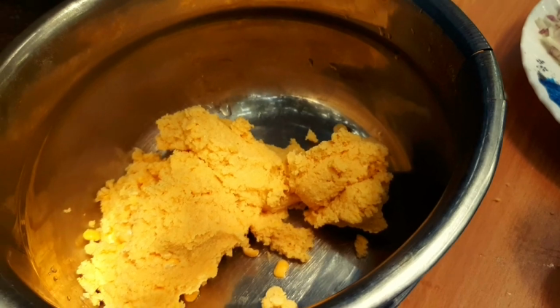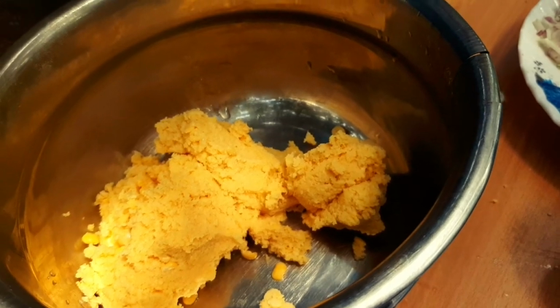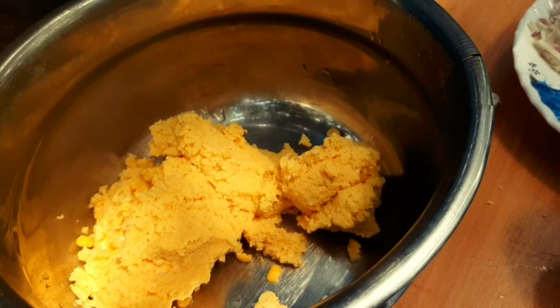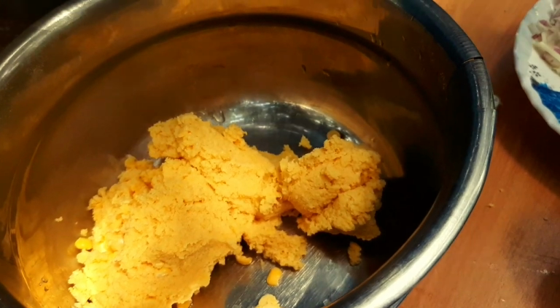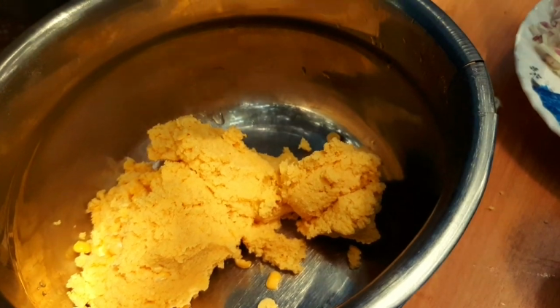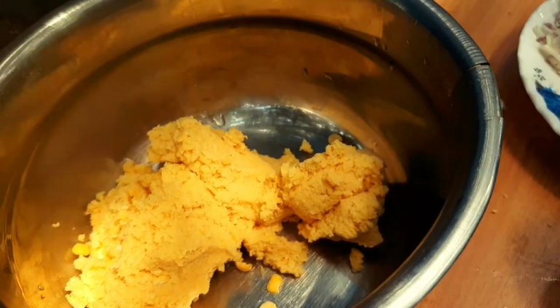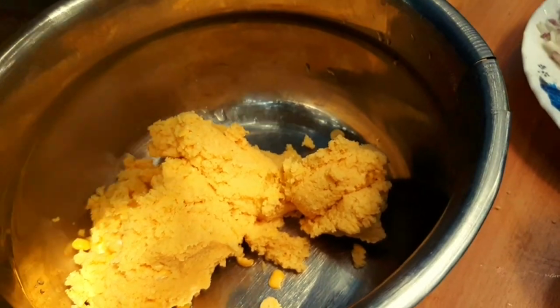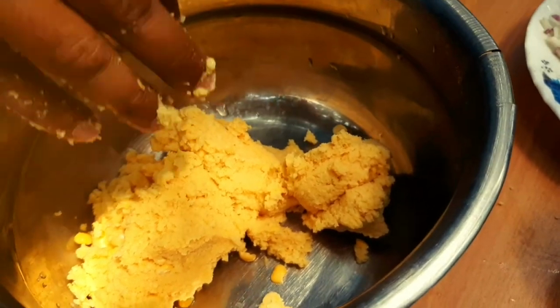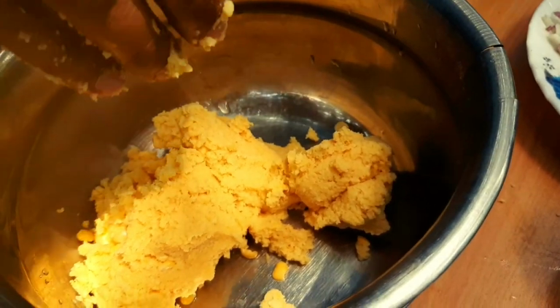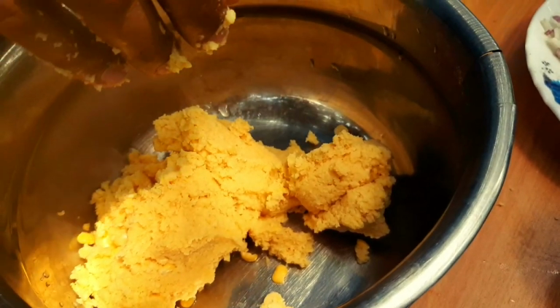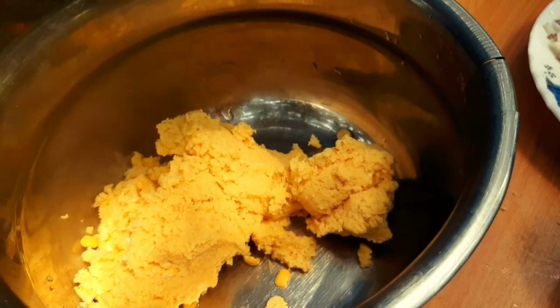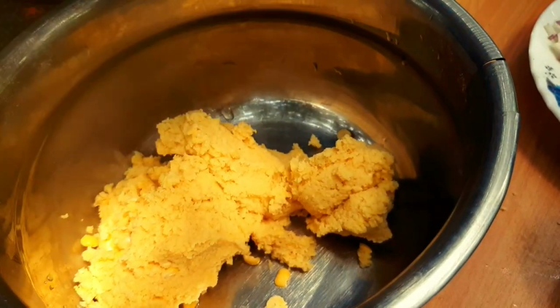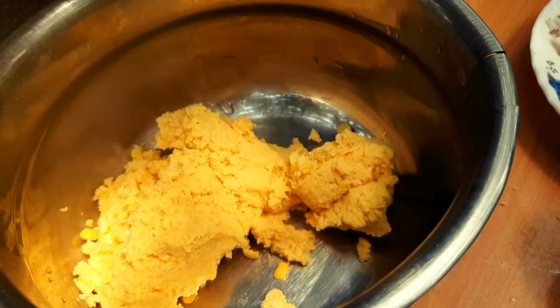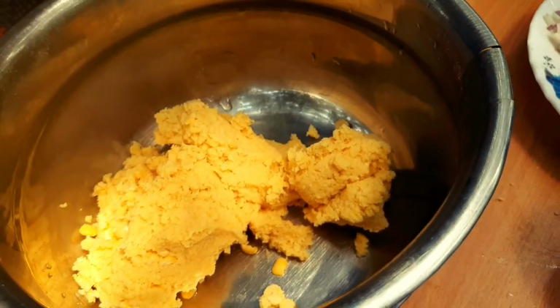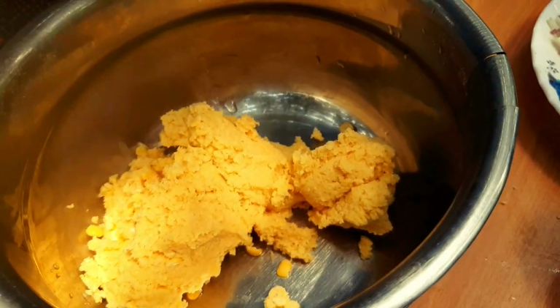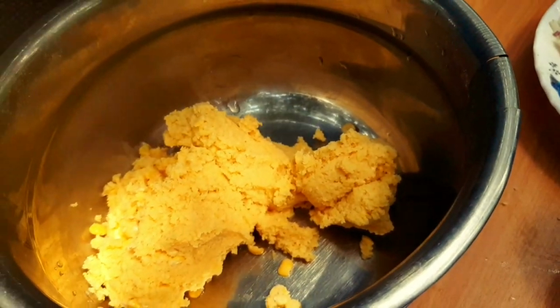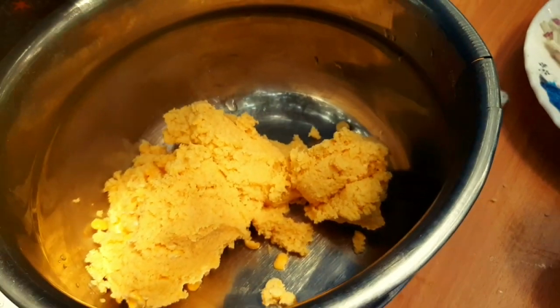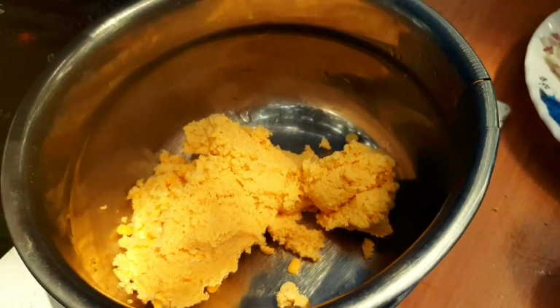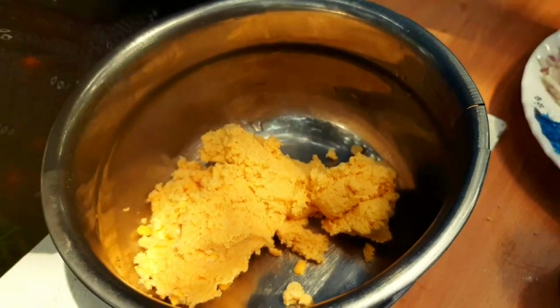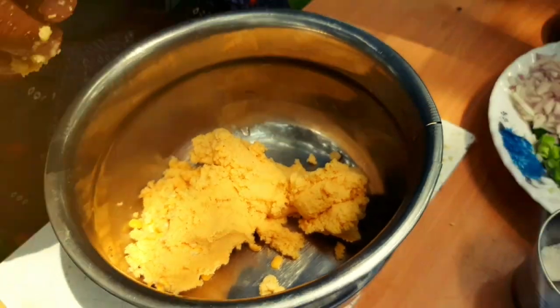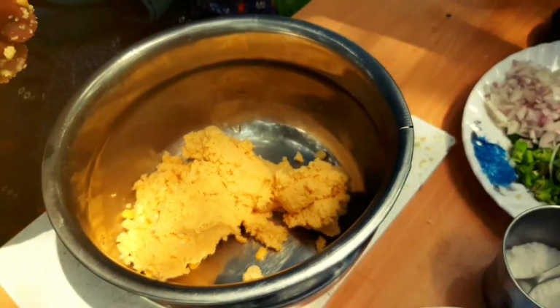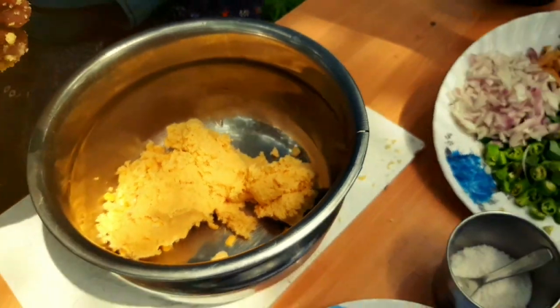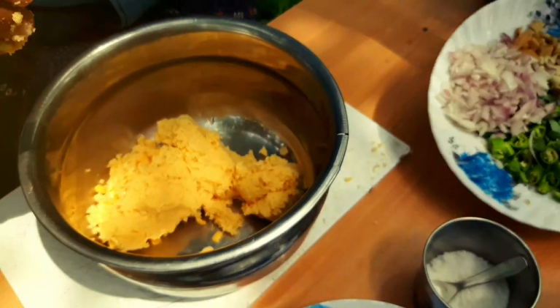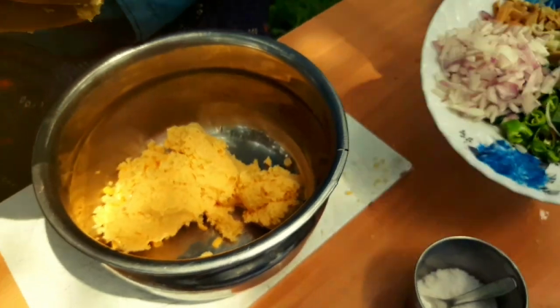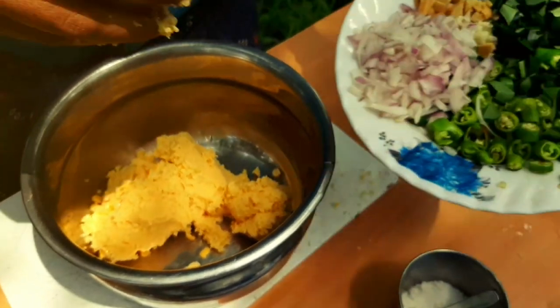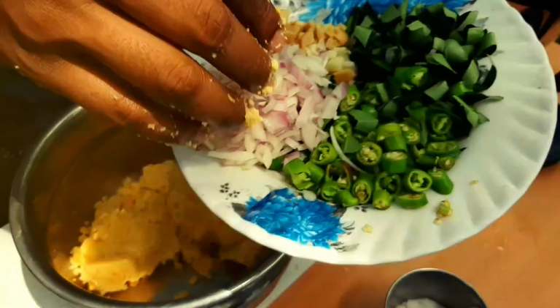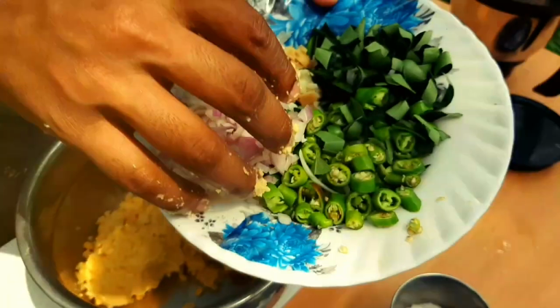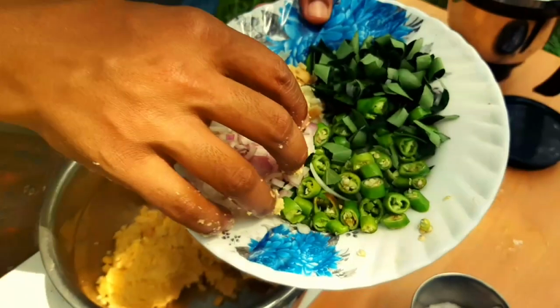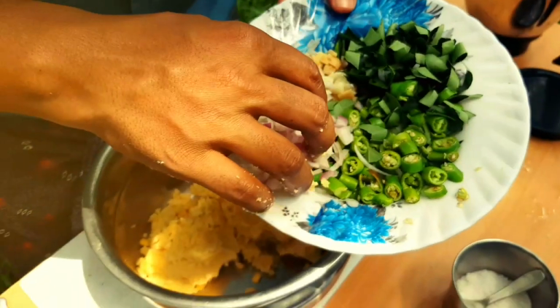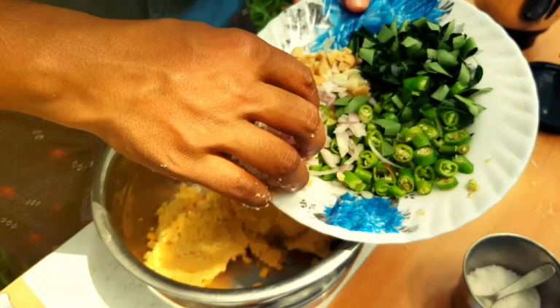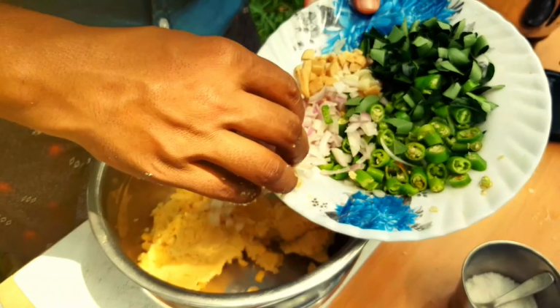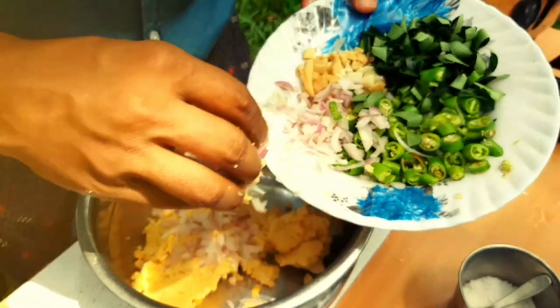Let's go. Let's cut the pepper out of the water.